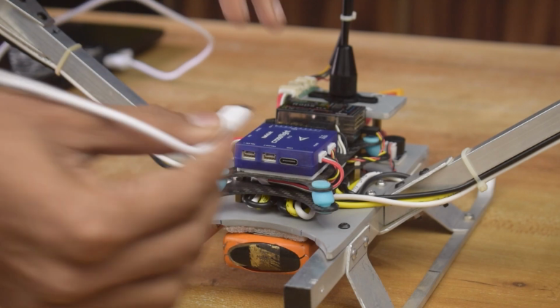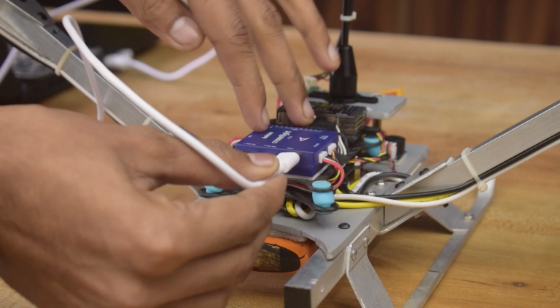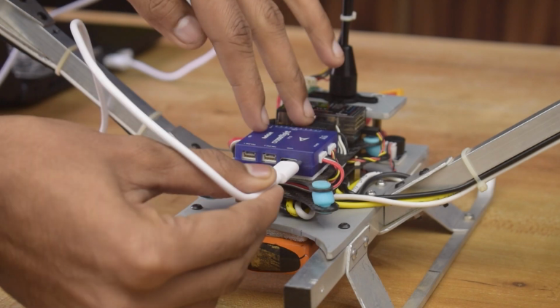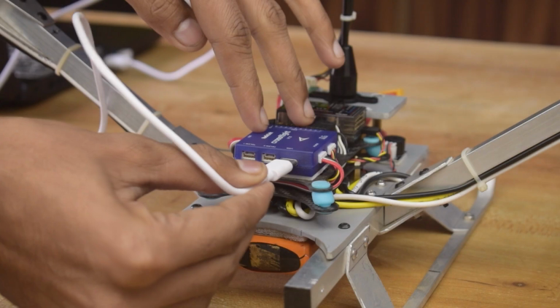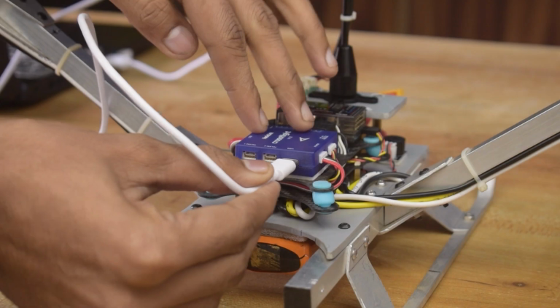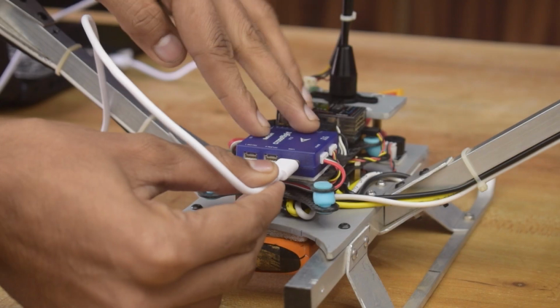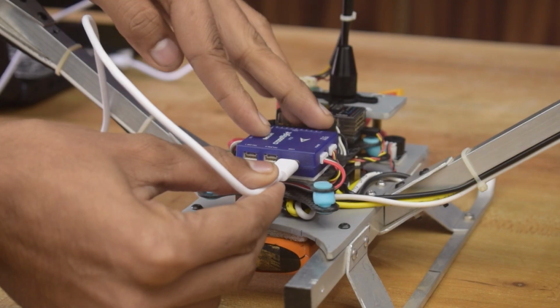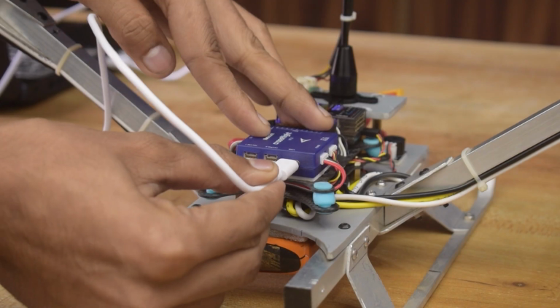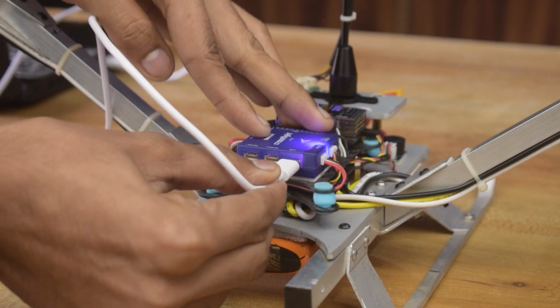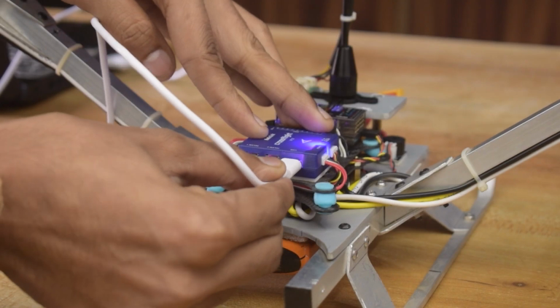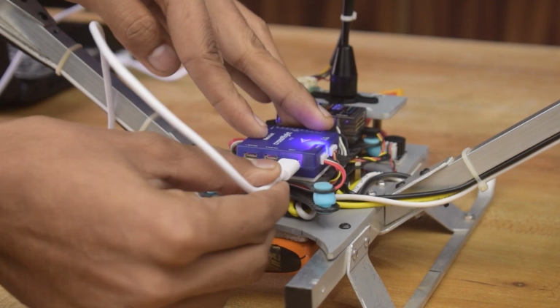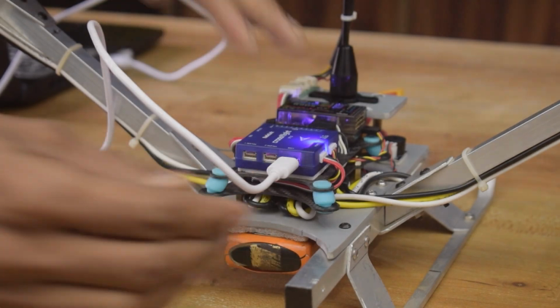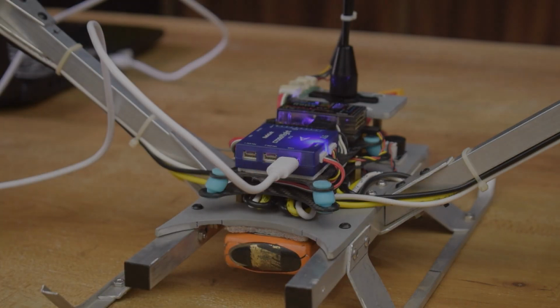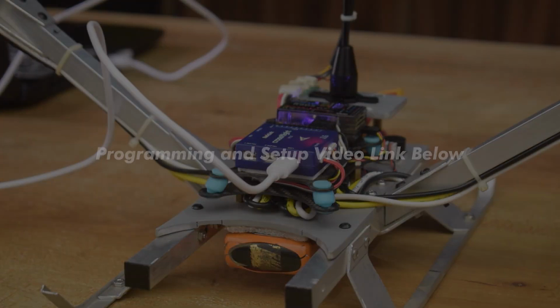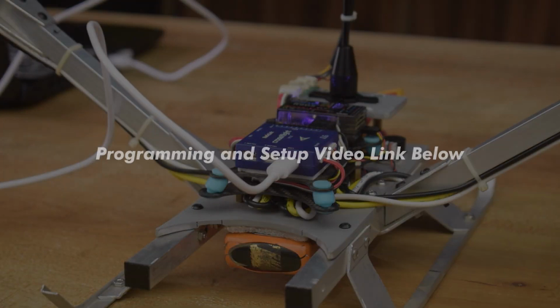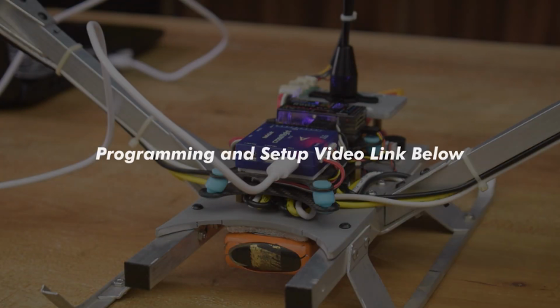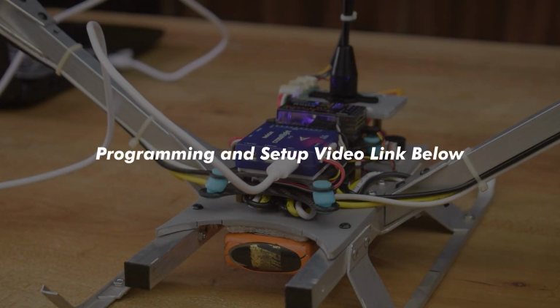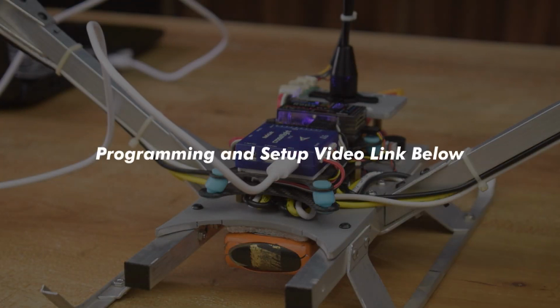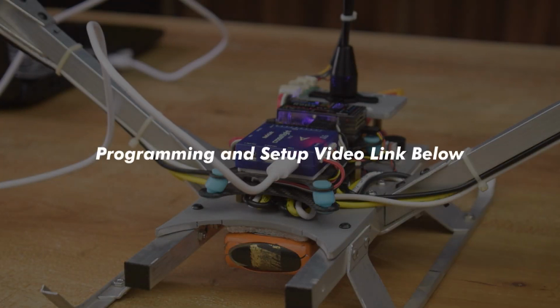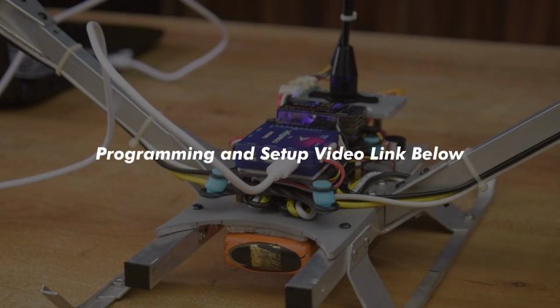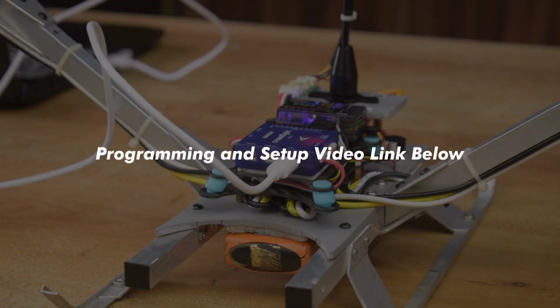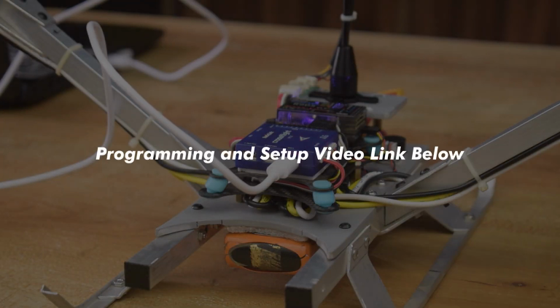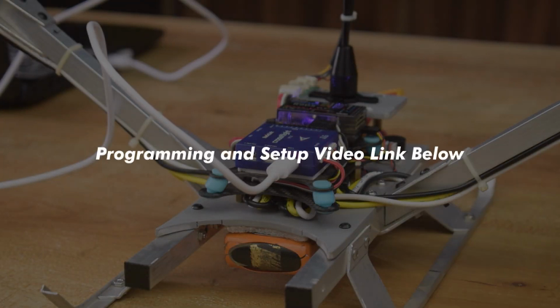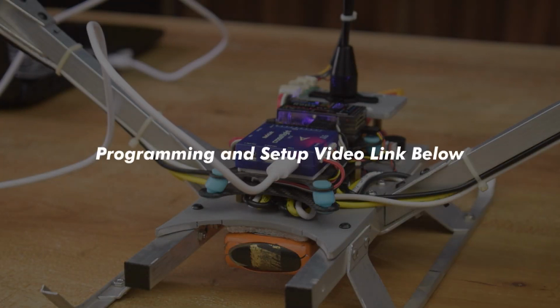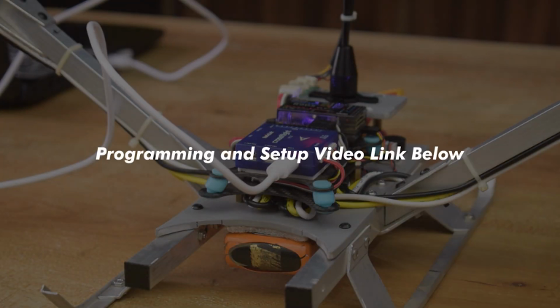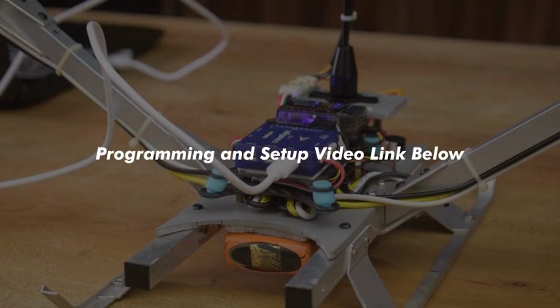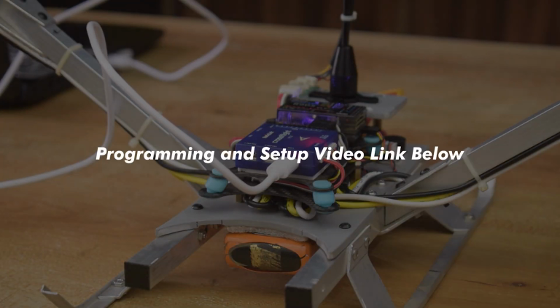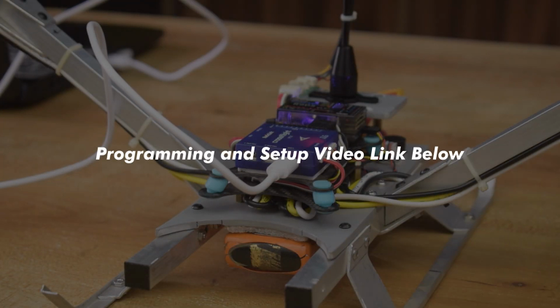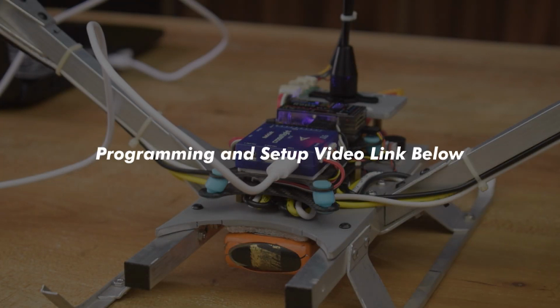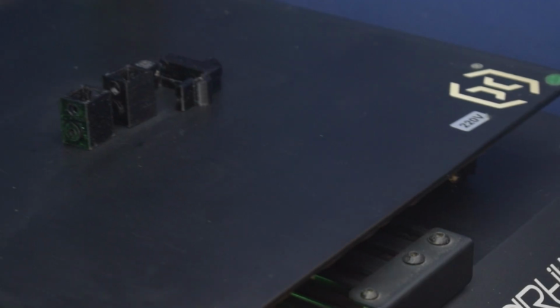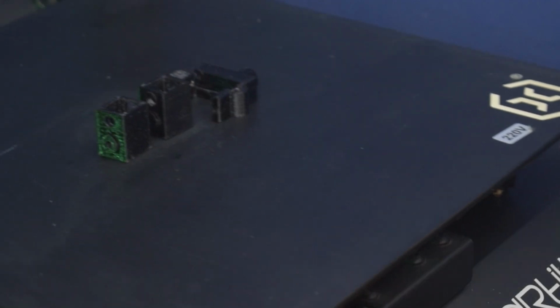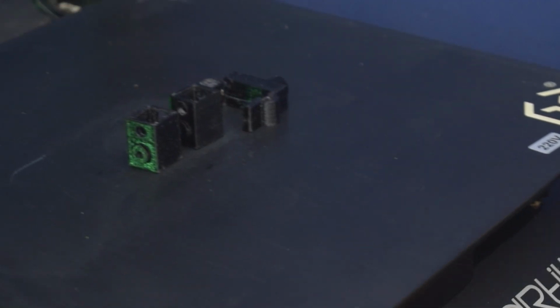For the flight controller programming and setup, I have added a separate video — link in the description. Make sure to check it out.